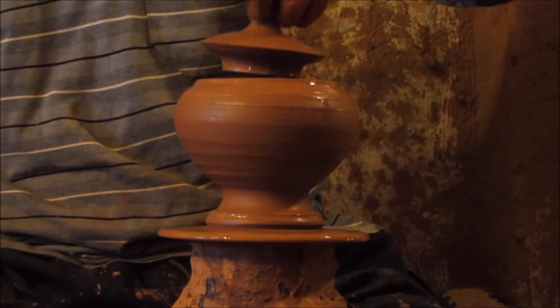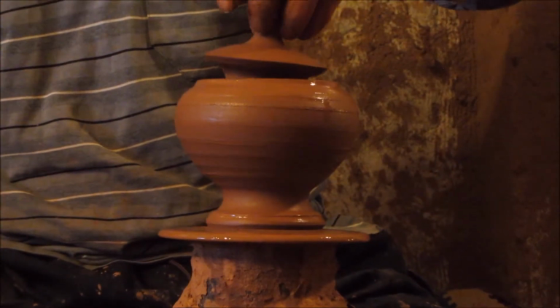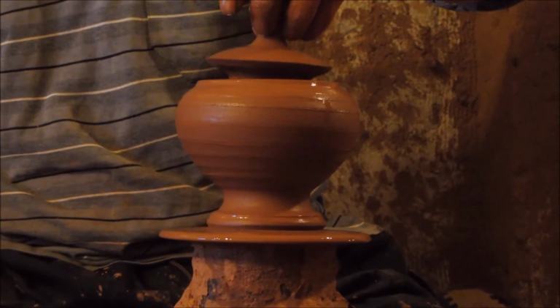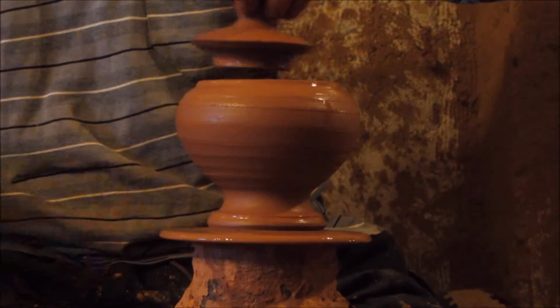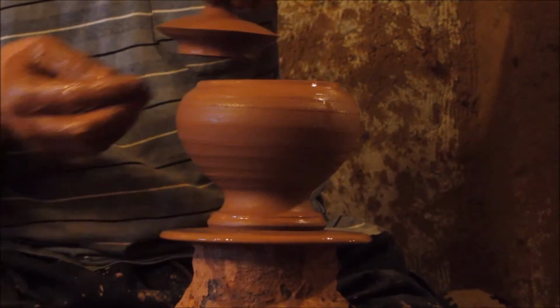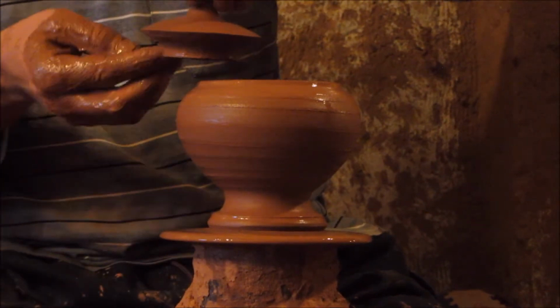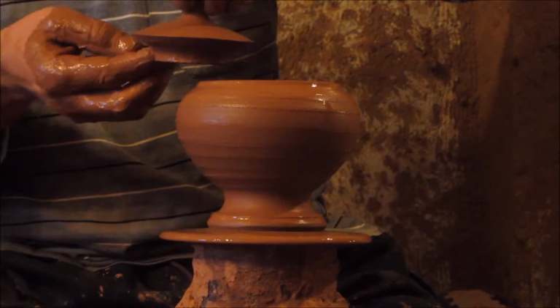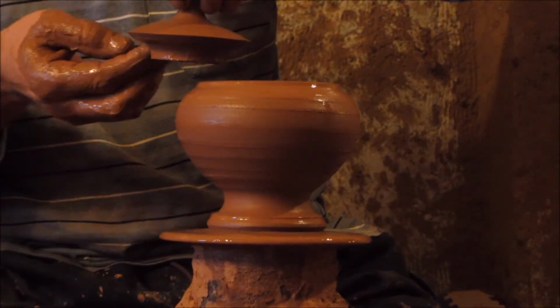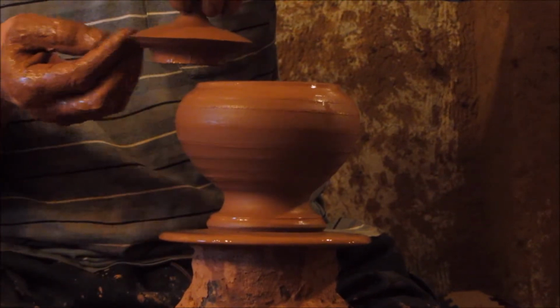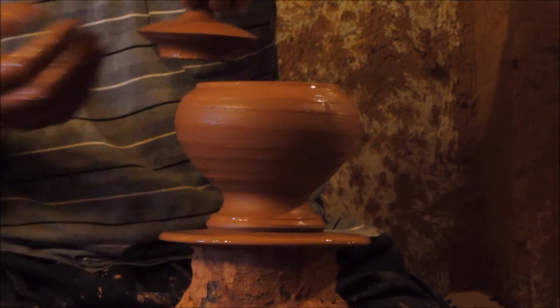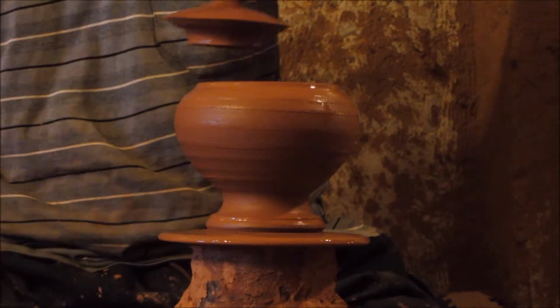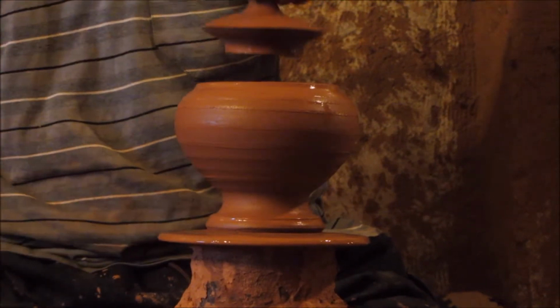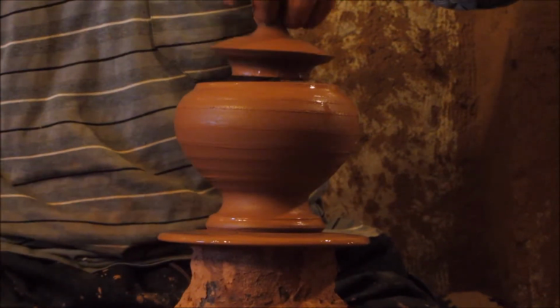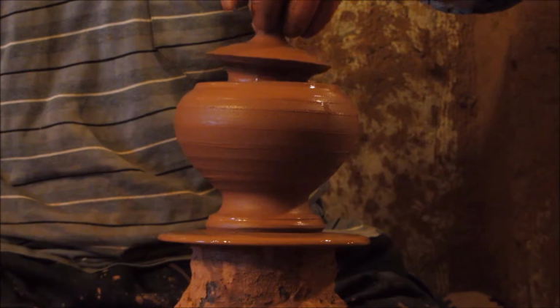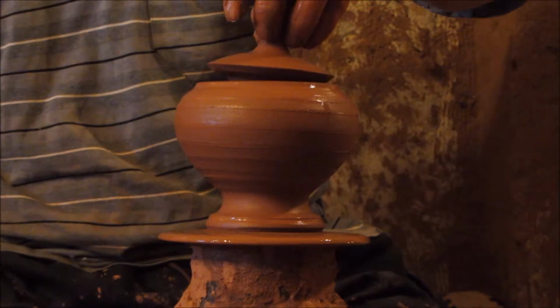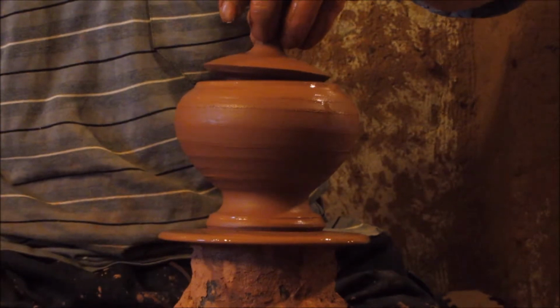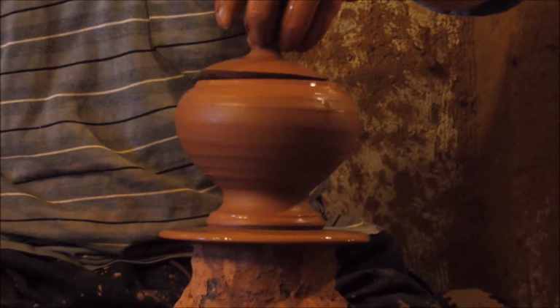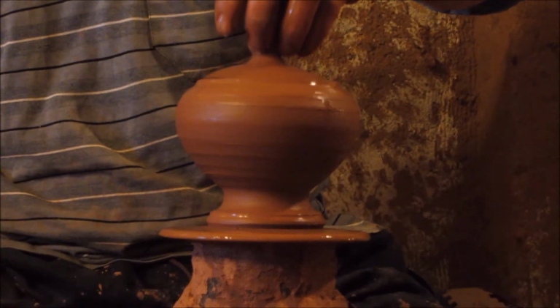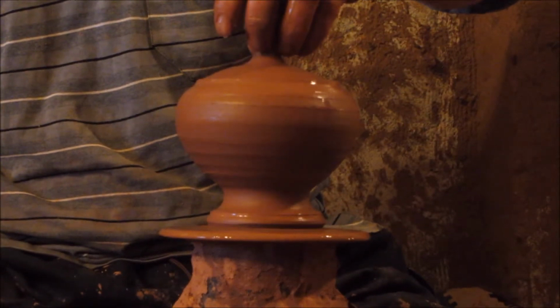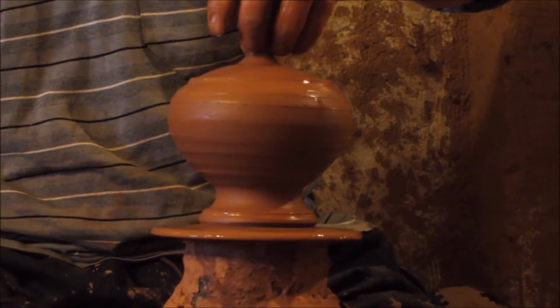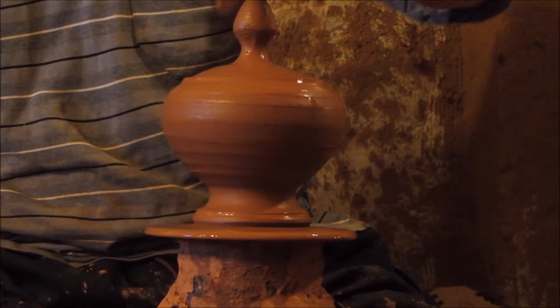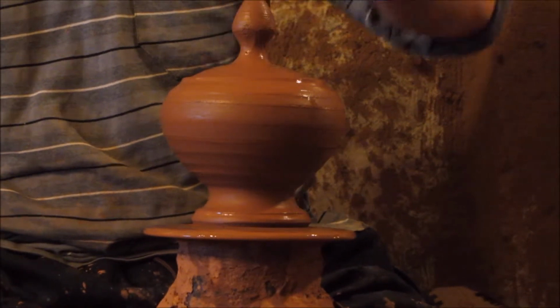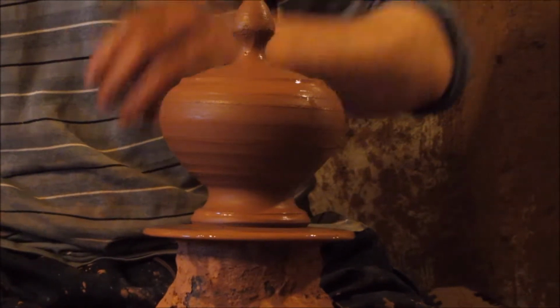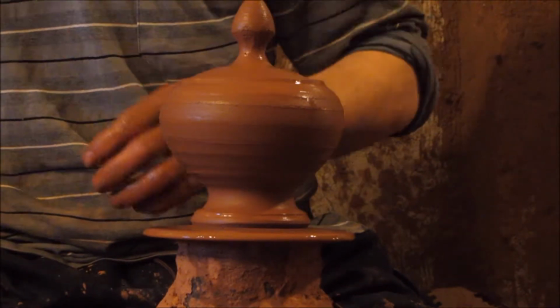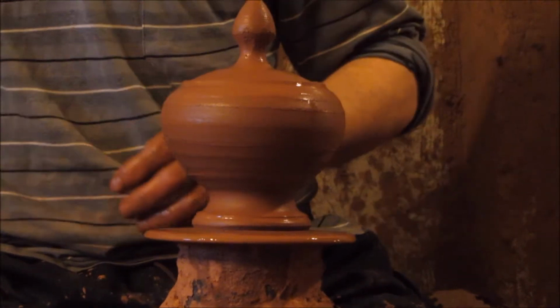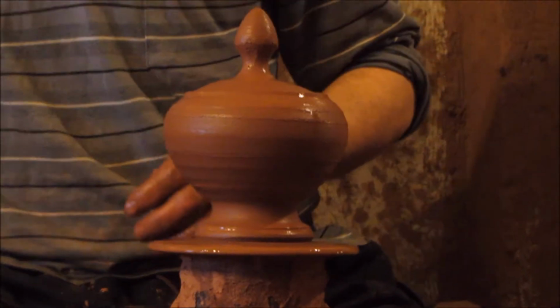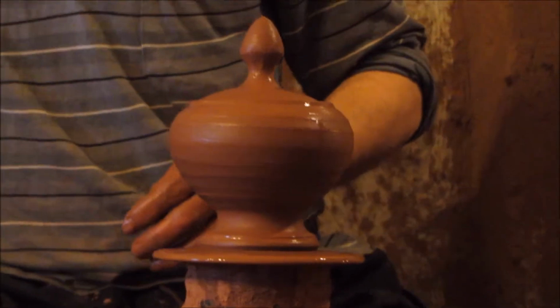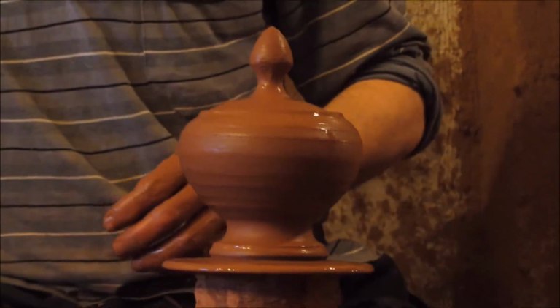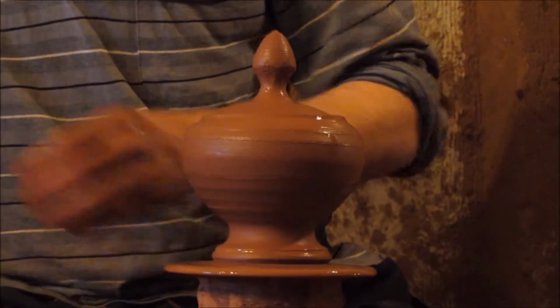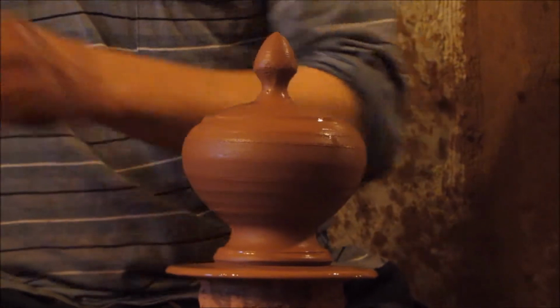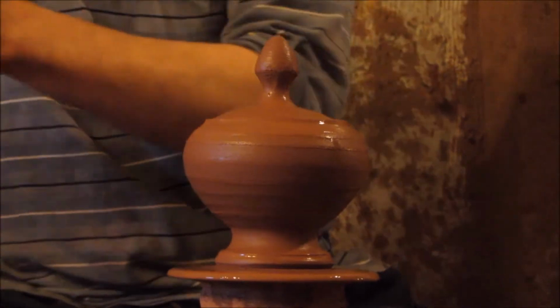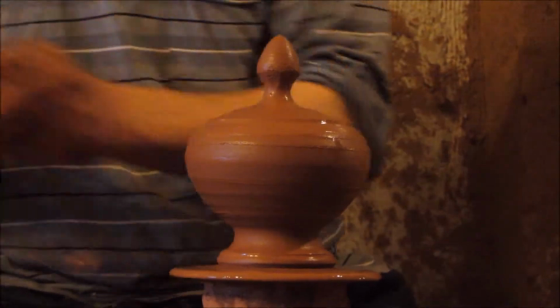You will now see the lid — whether it fits or not. And as you can see, it's perfect.